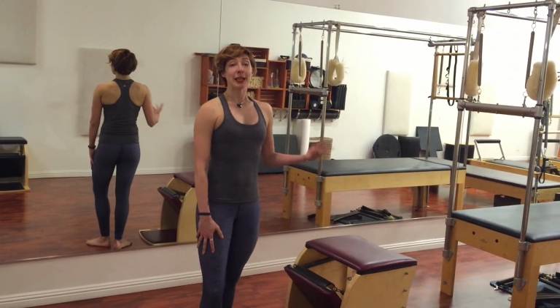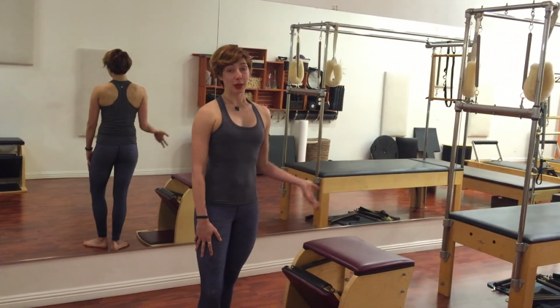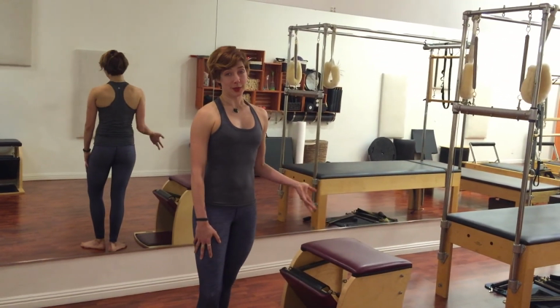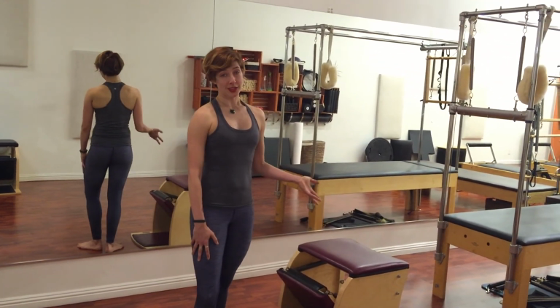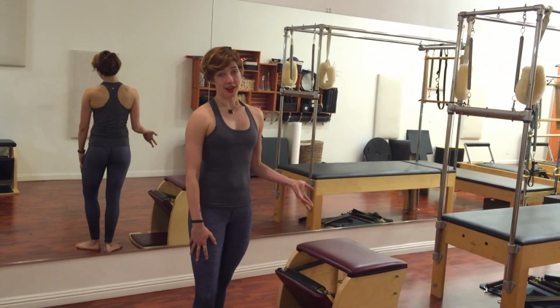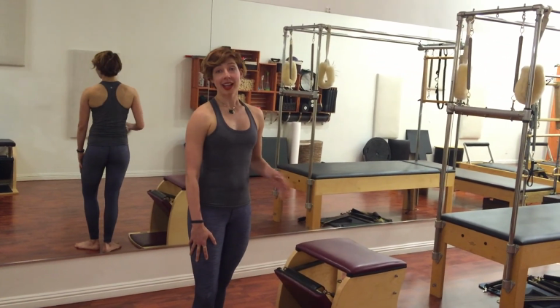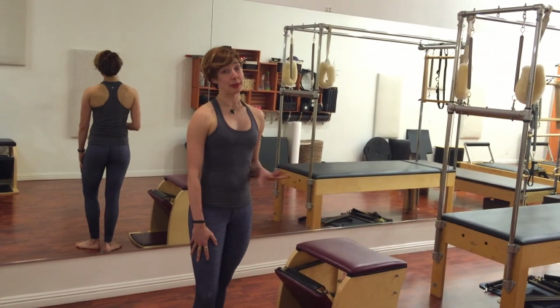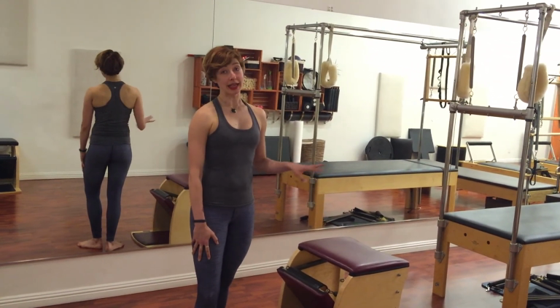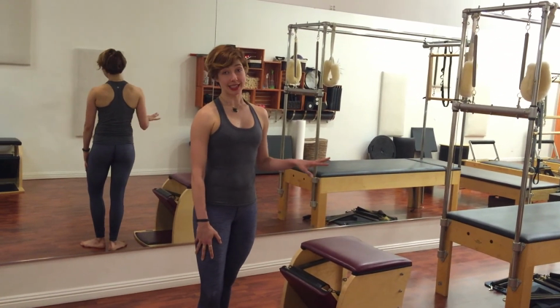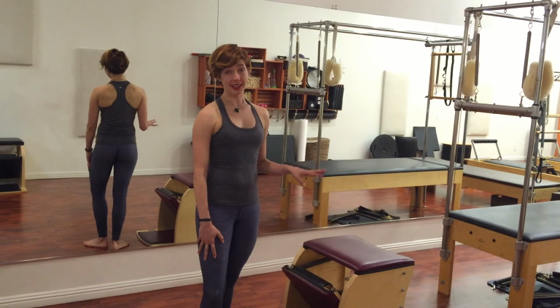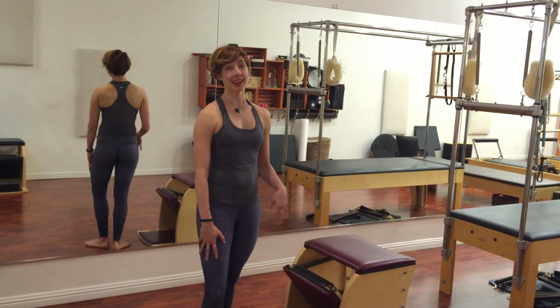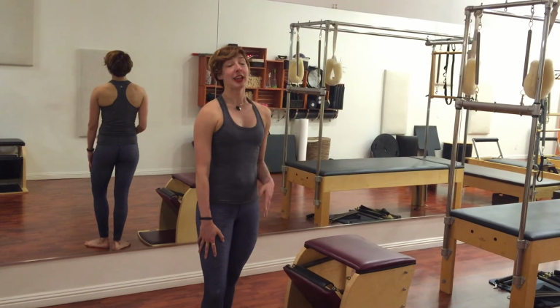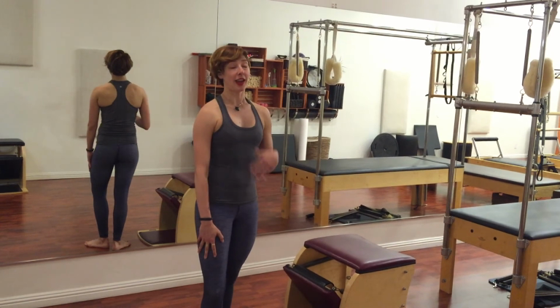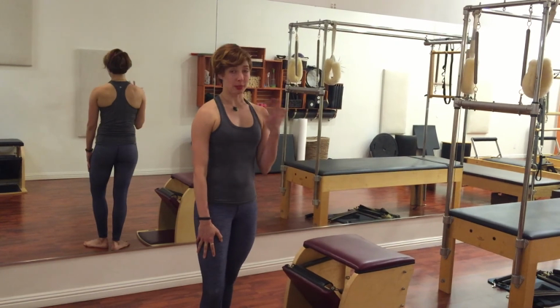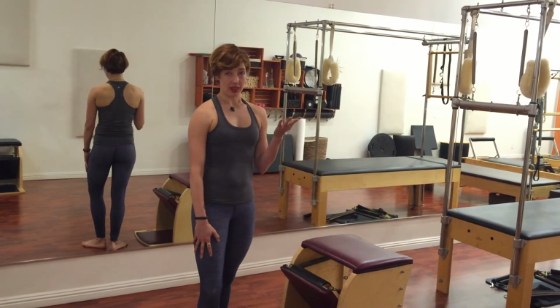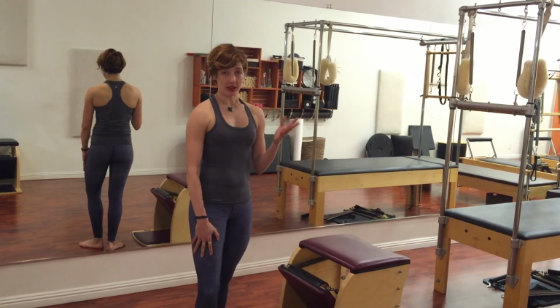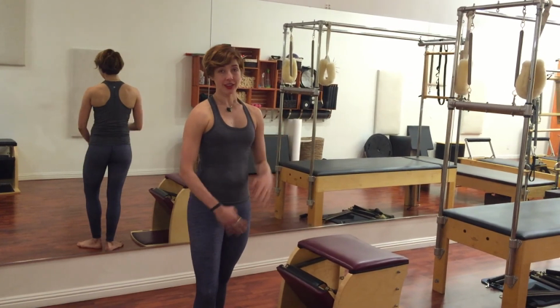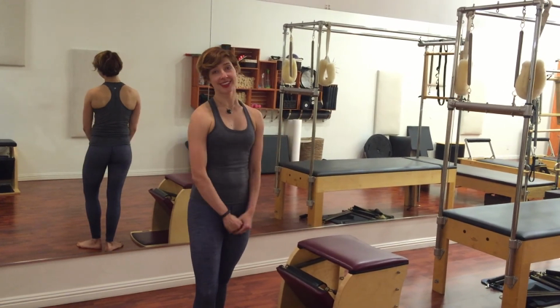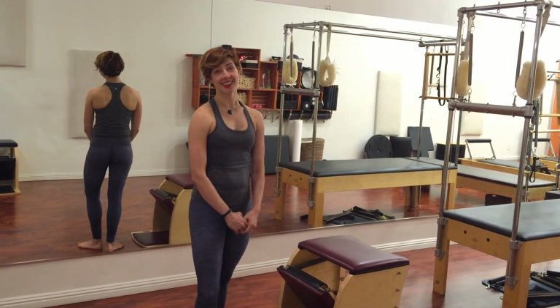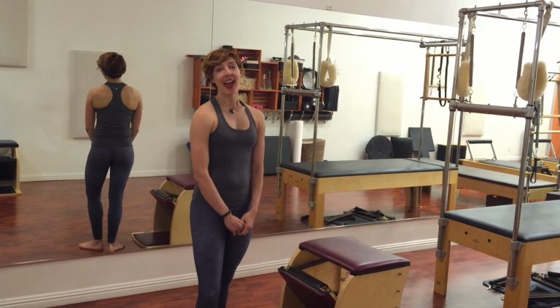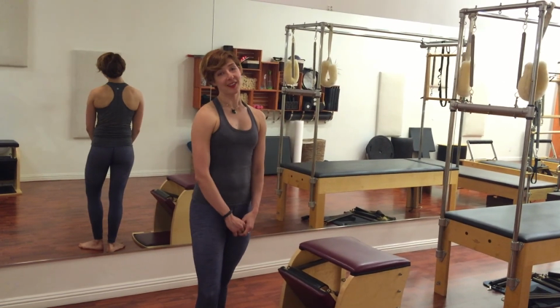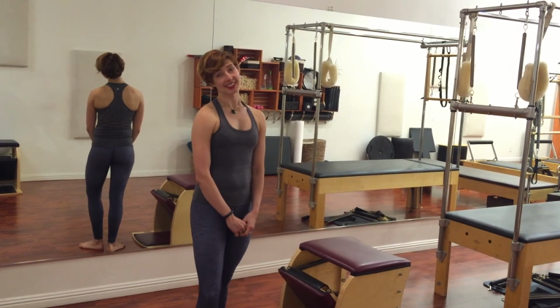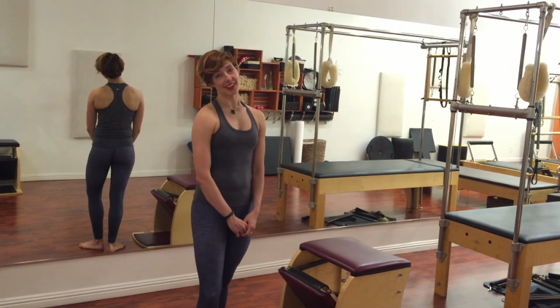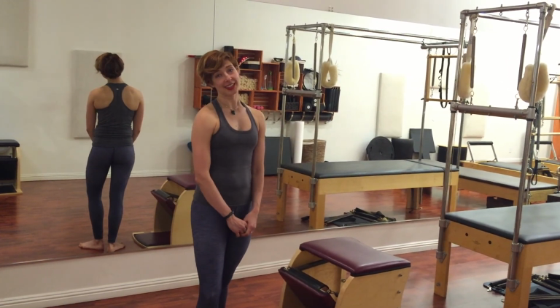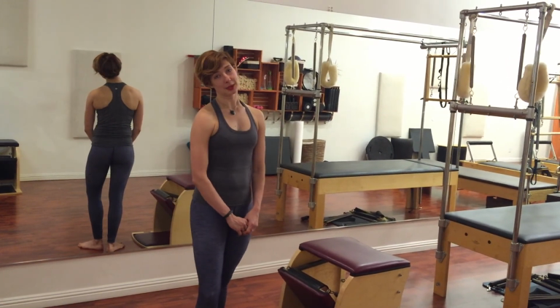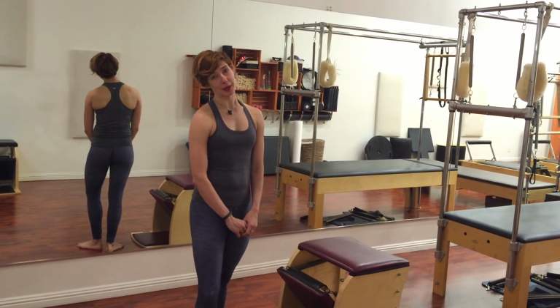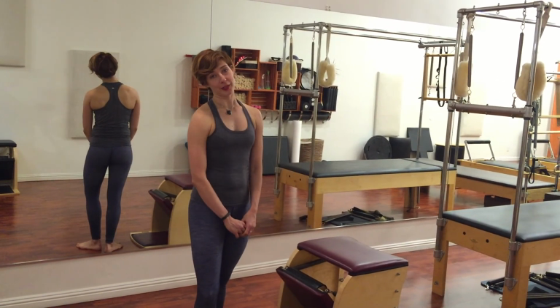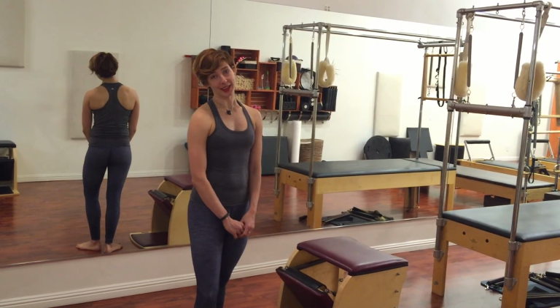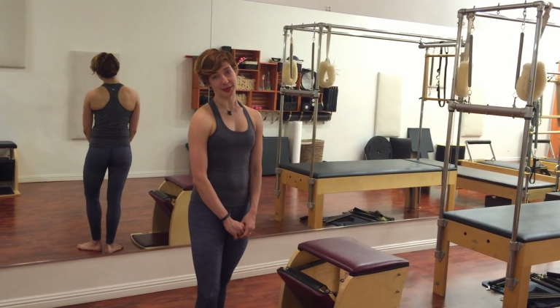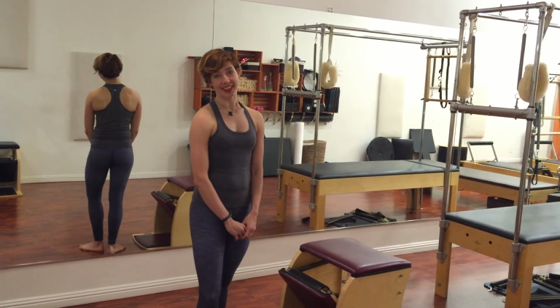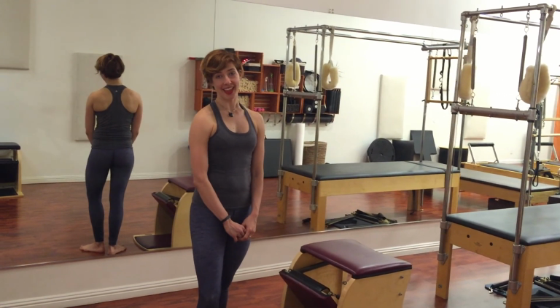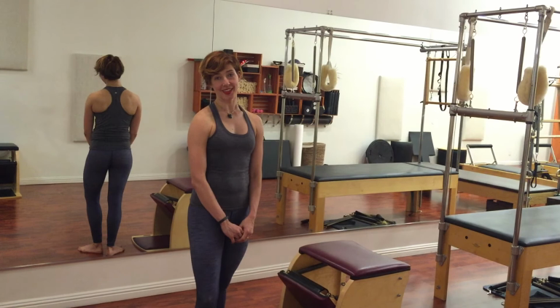Pull-ups on the Wunda chair — it's amazing, knocks the breath out of you. I'm Lessa Logan, subscribe below if you'd like some more. Thank you.